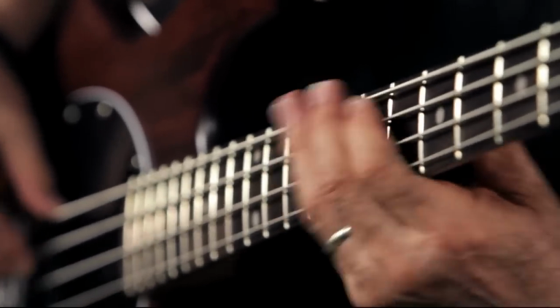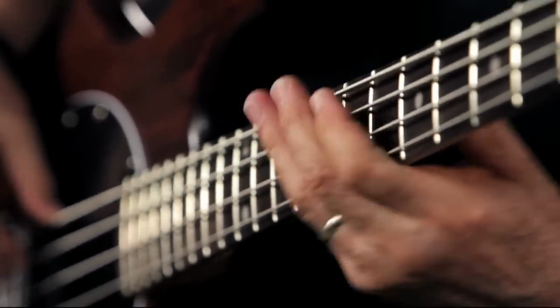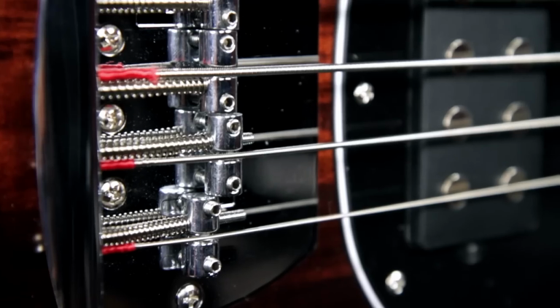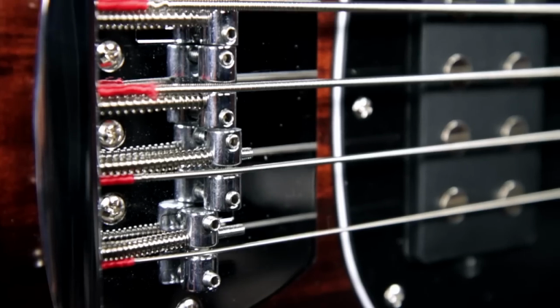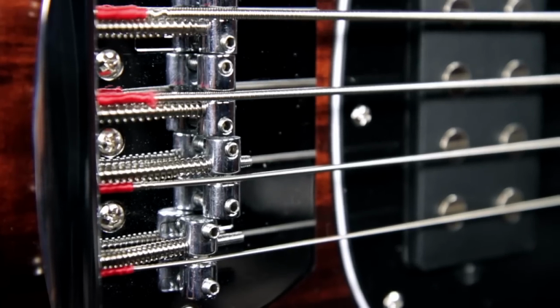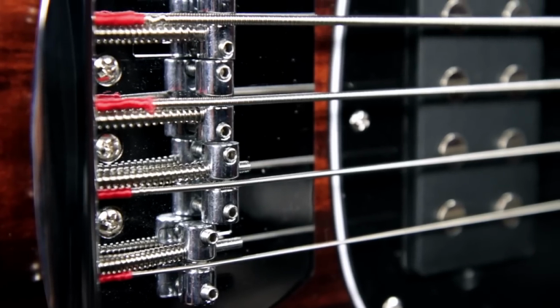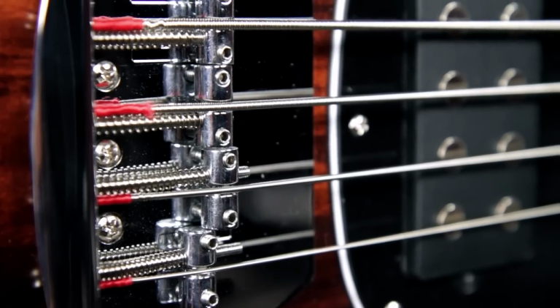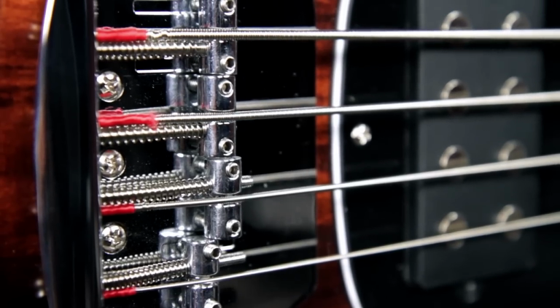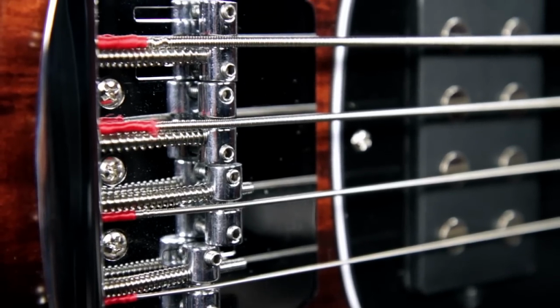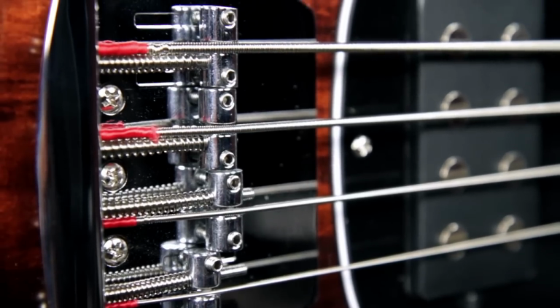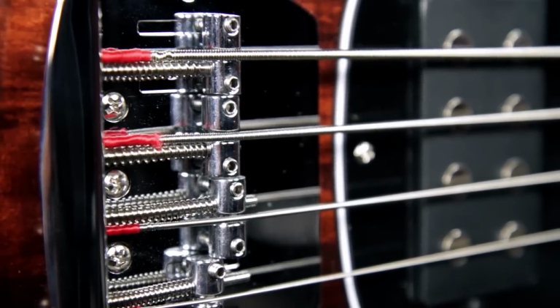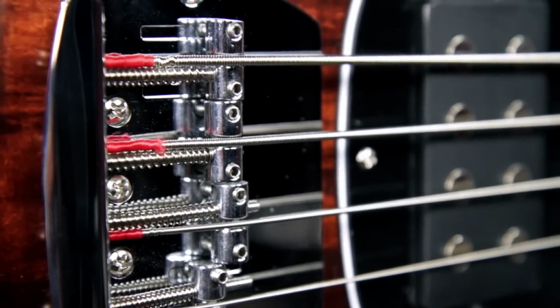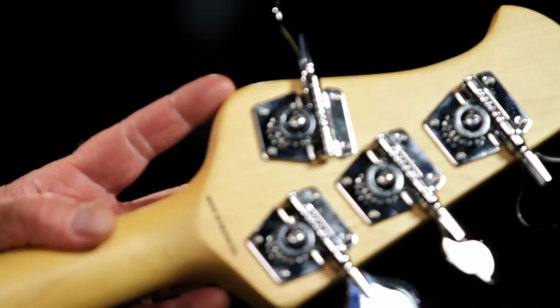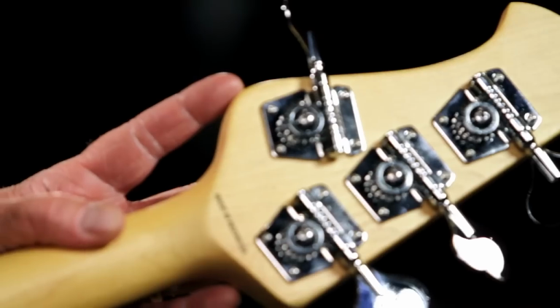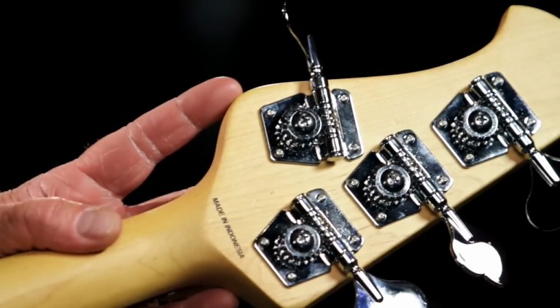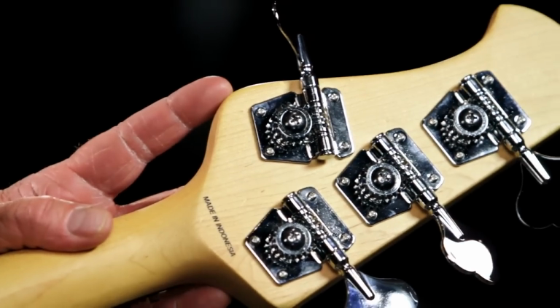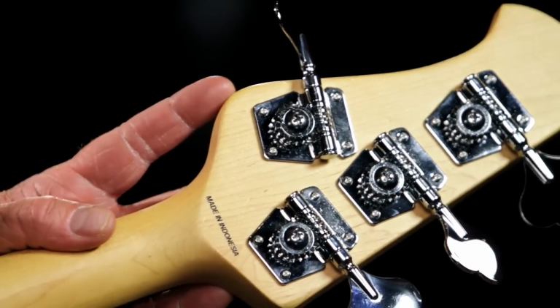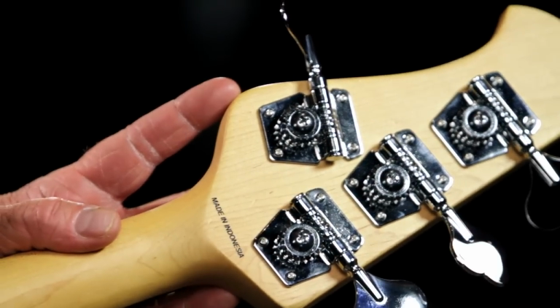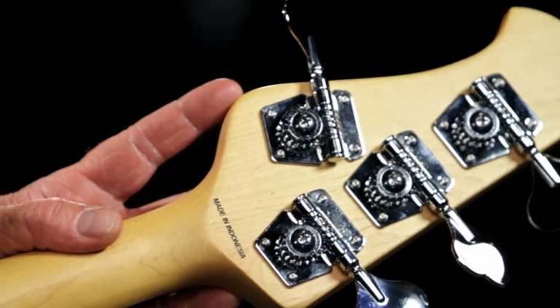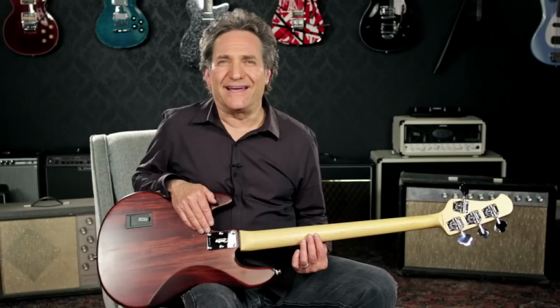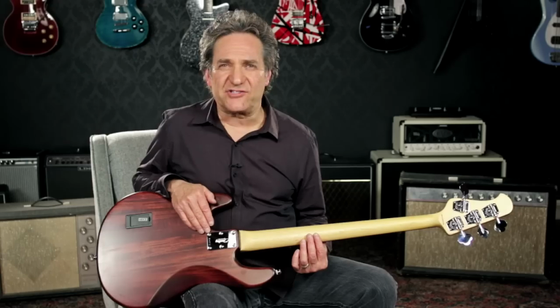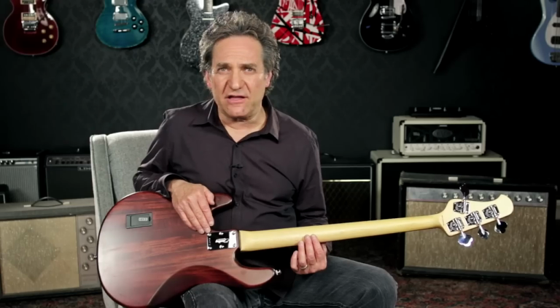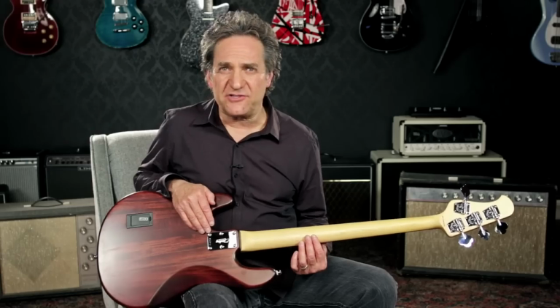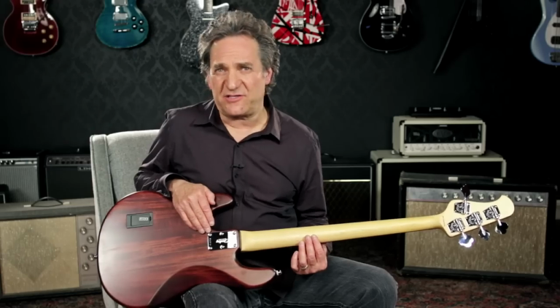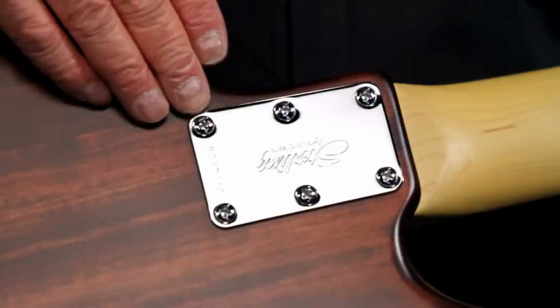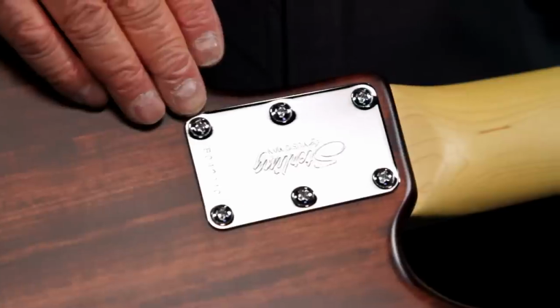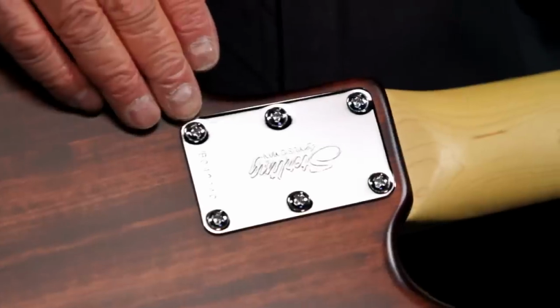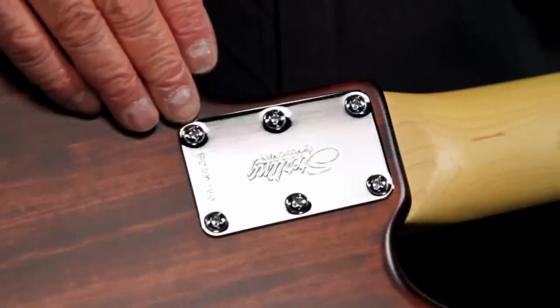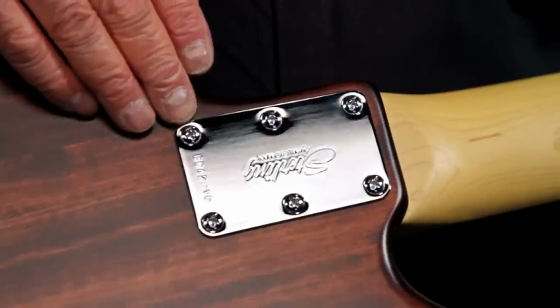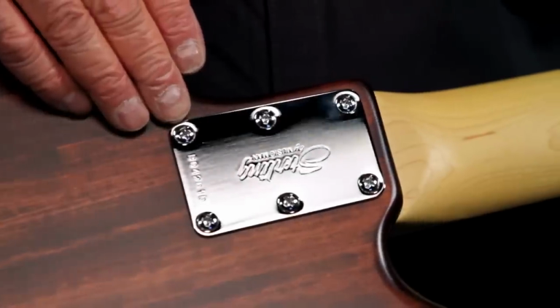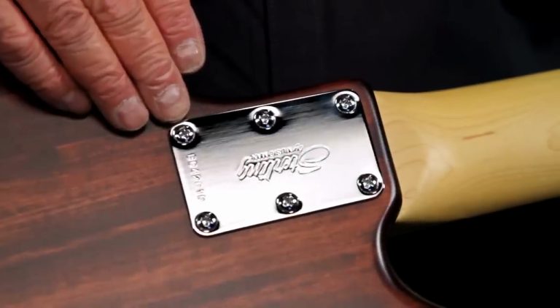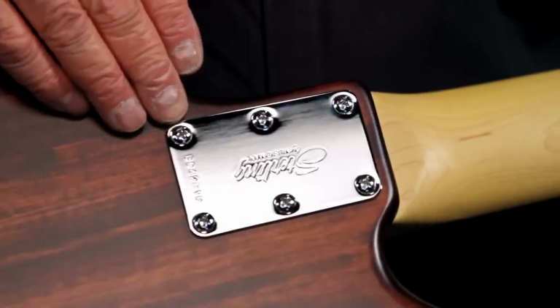It has a heavy-duty fixed bridge, open-gear bass tuners, and a solid 6-bolt neck joint for added stability.